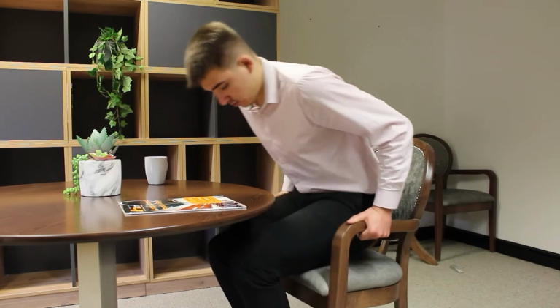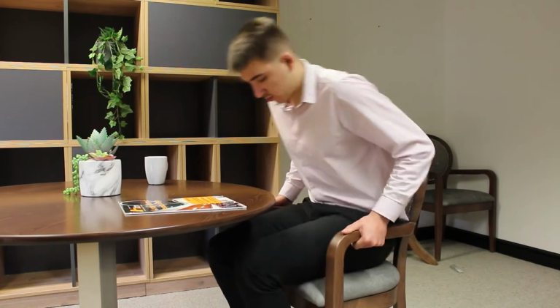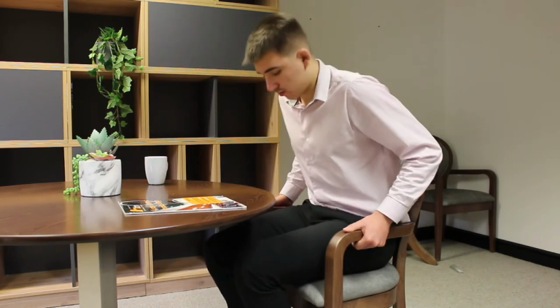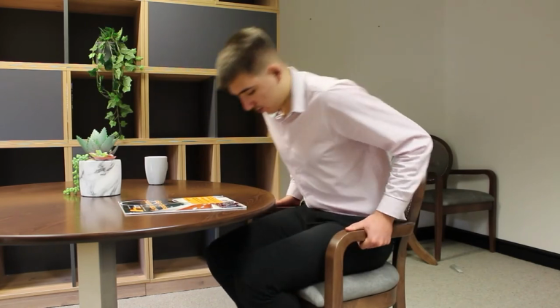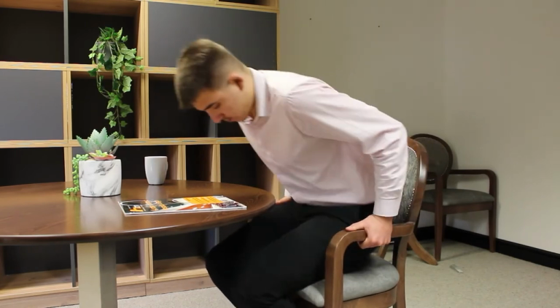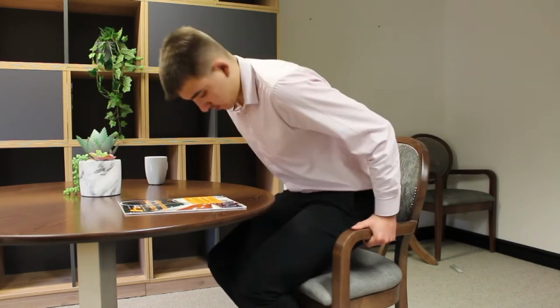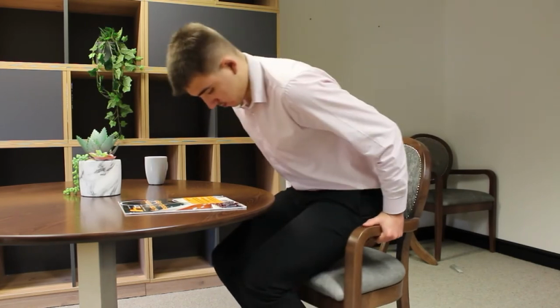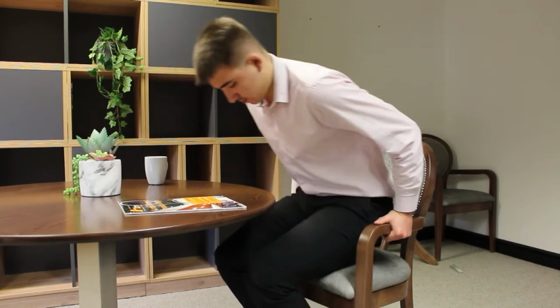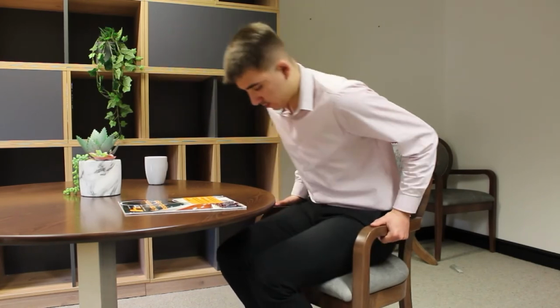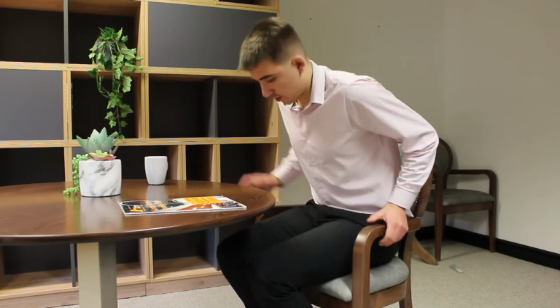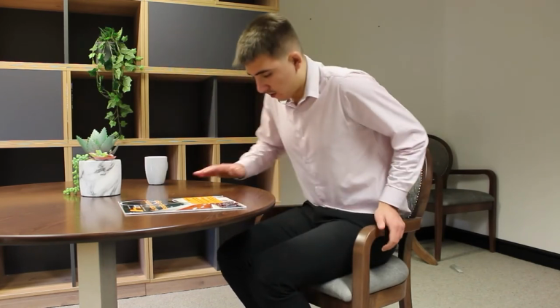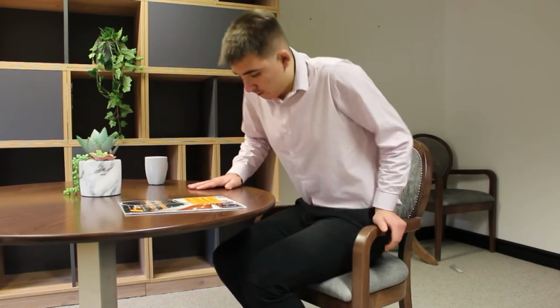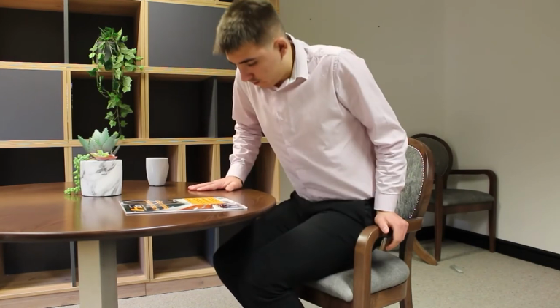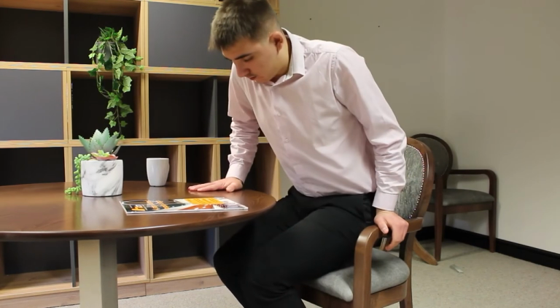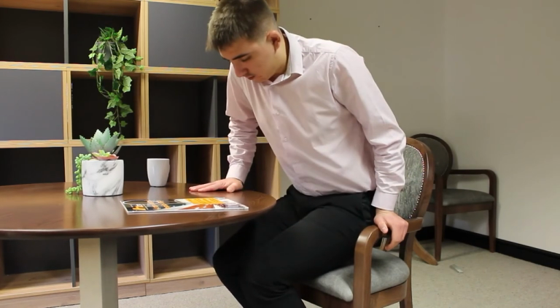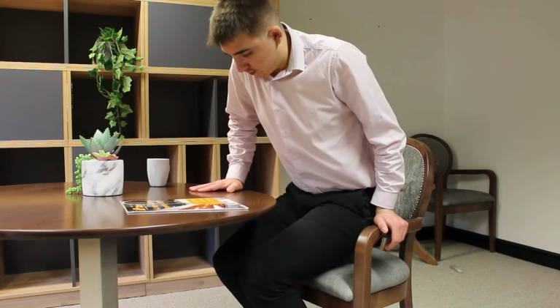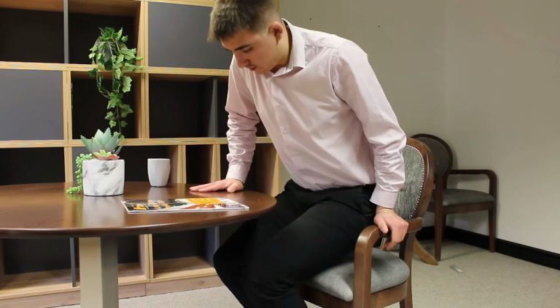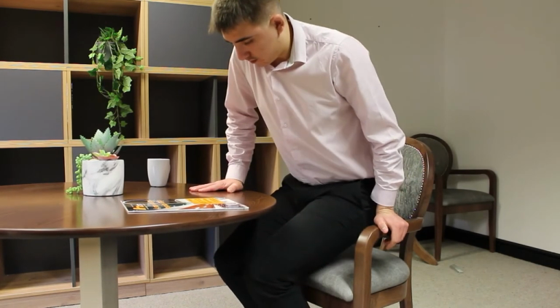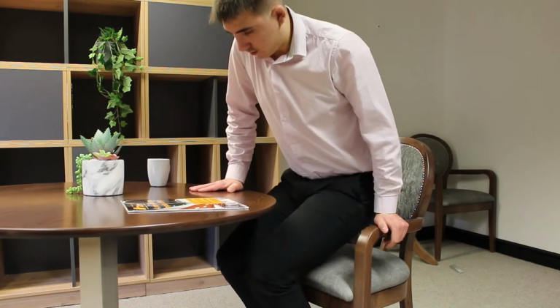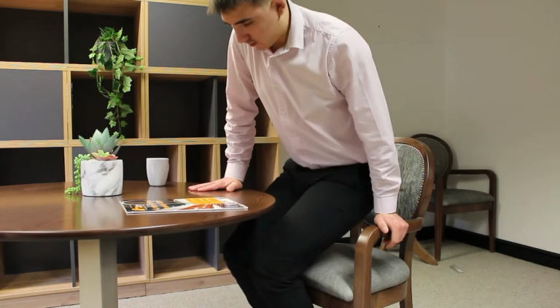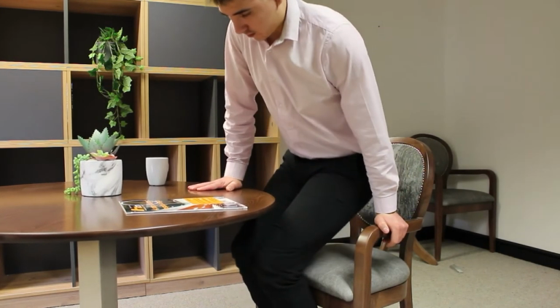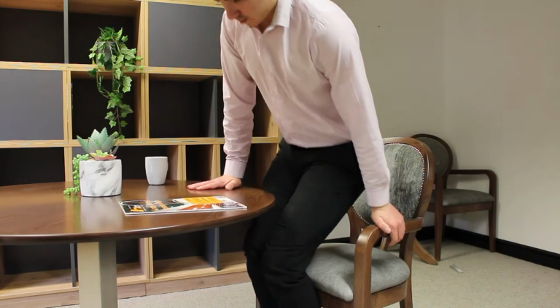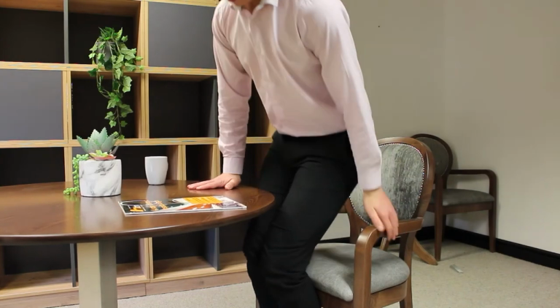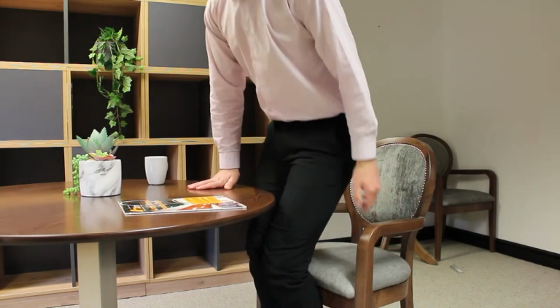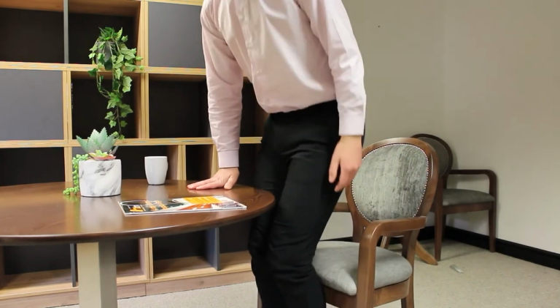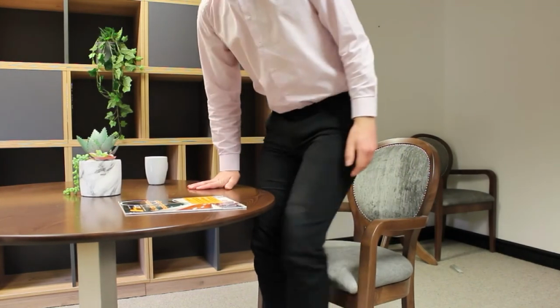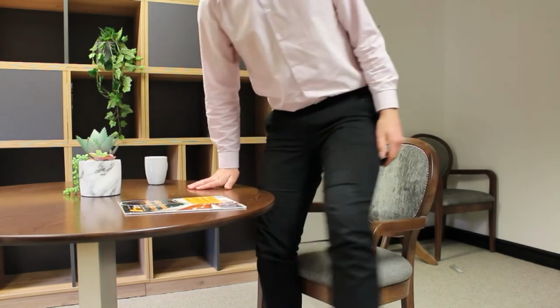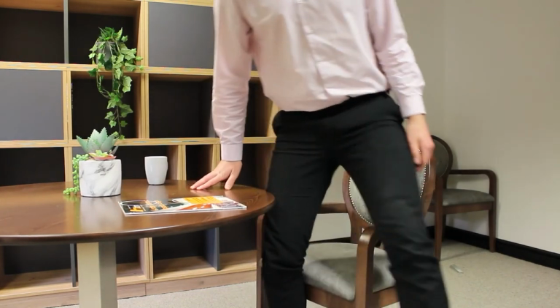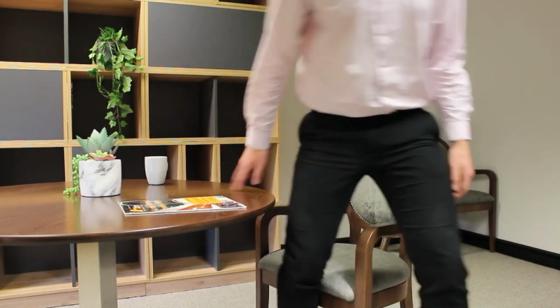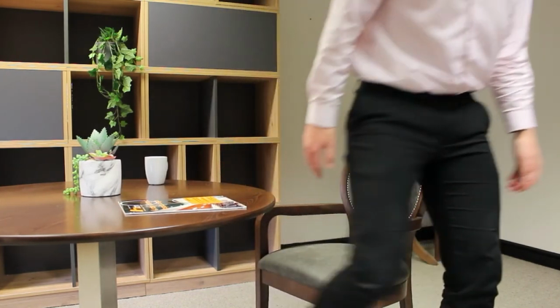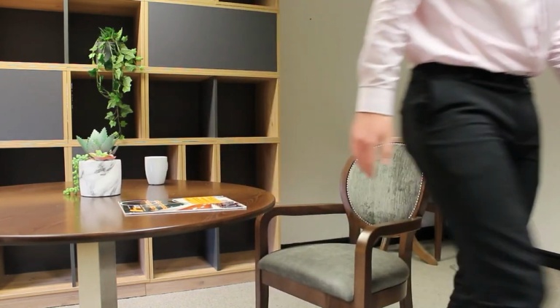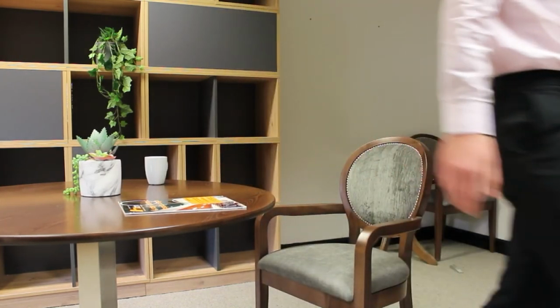If your residents need to use the tables for support while getting in and out of chairs, we recommend getting a four-legged table to provide the extra stability.